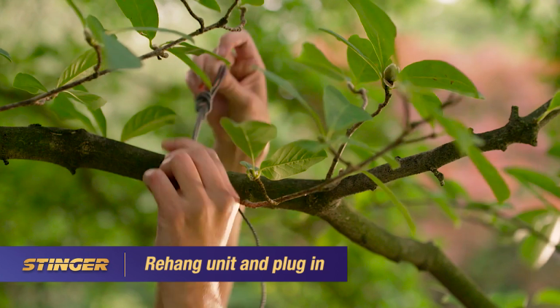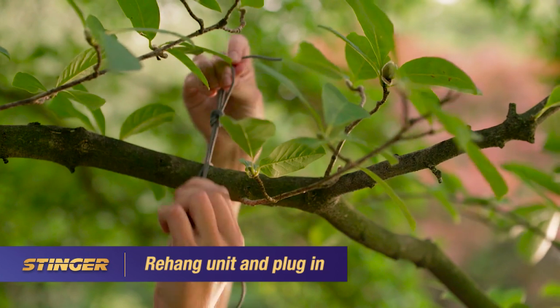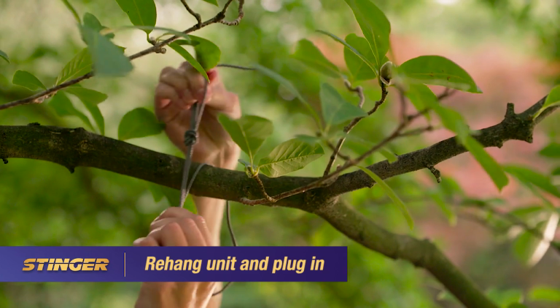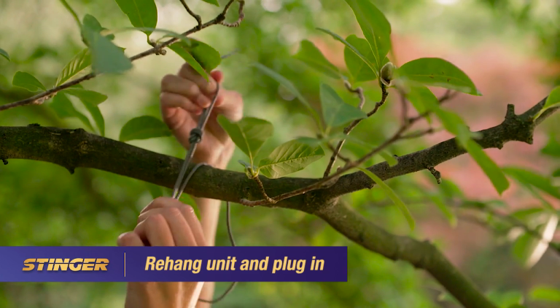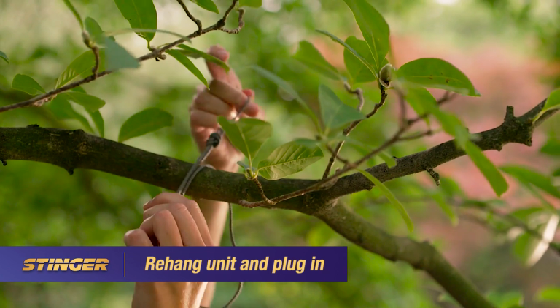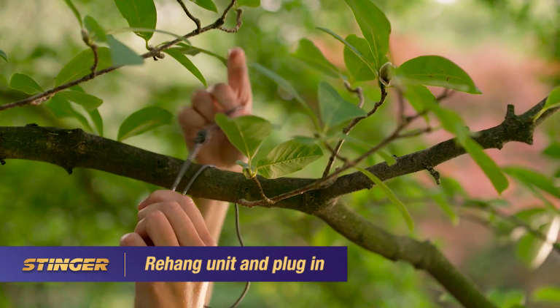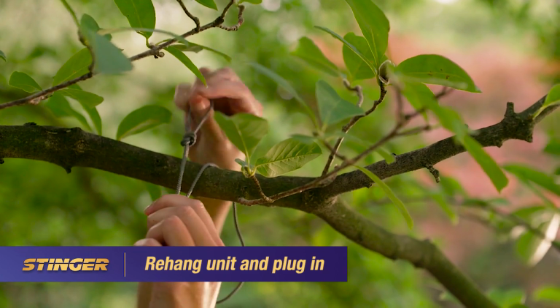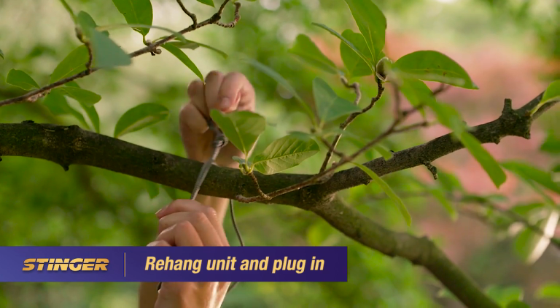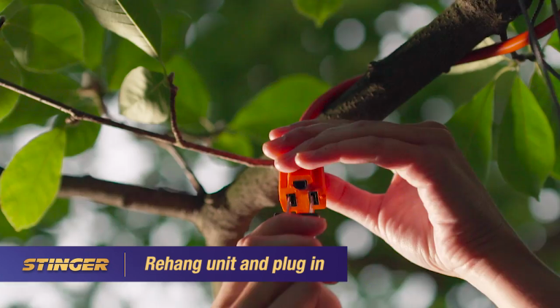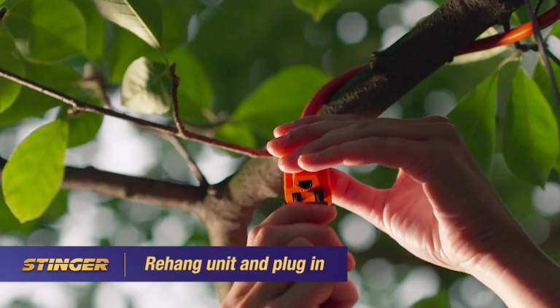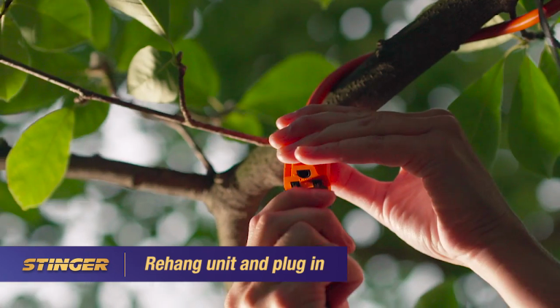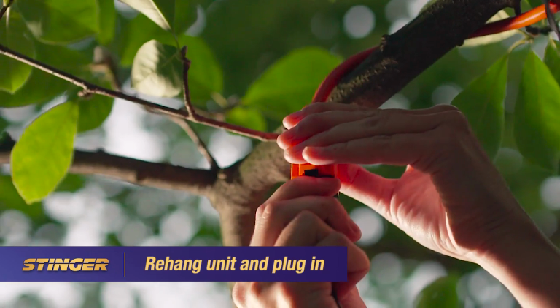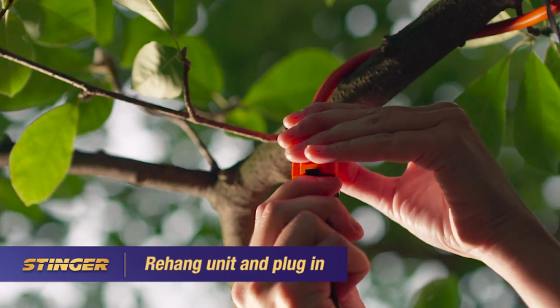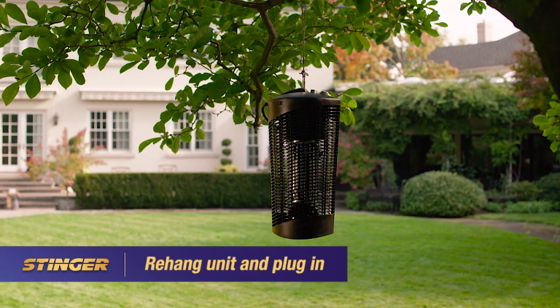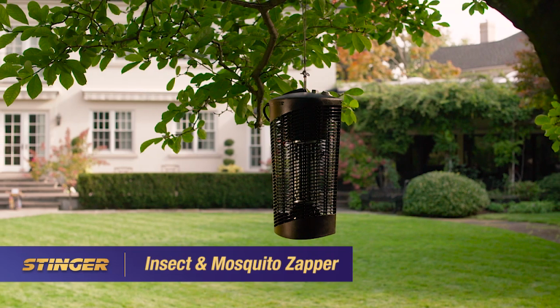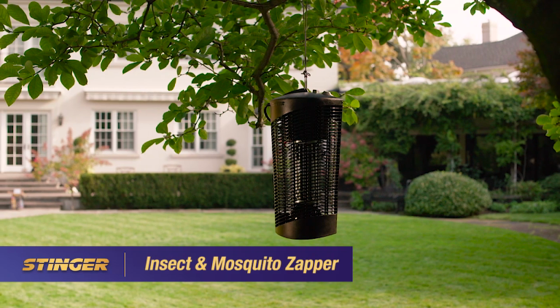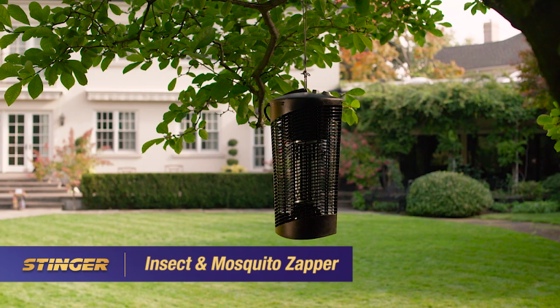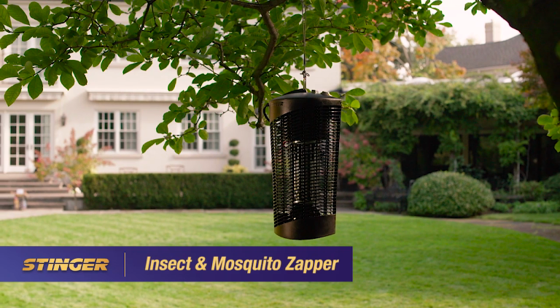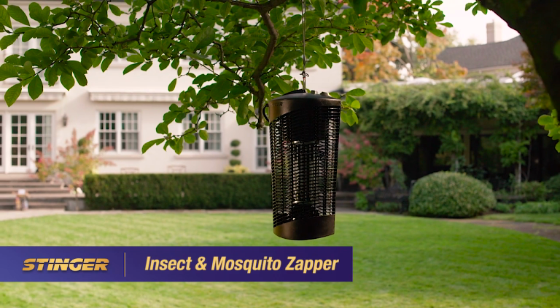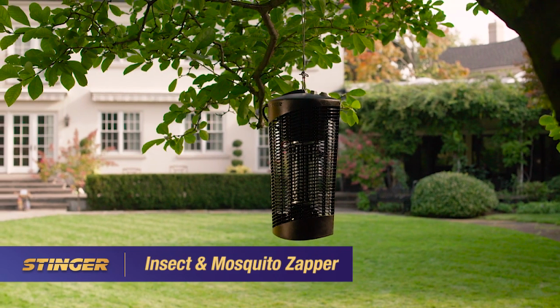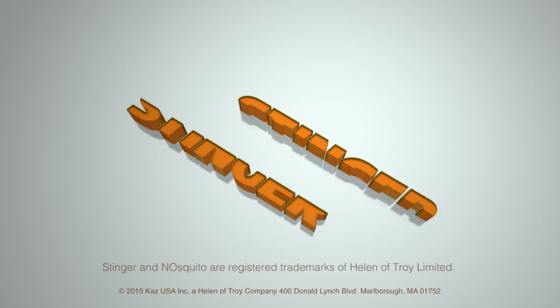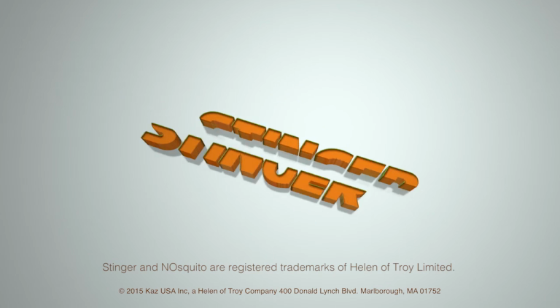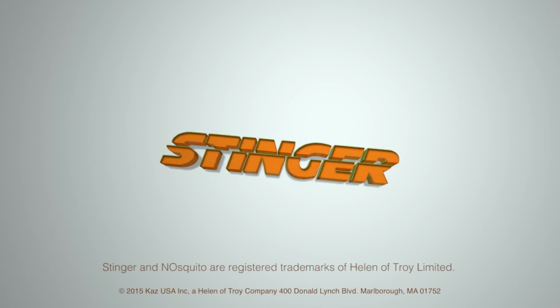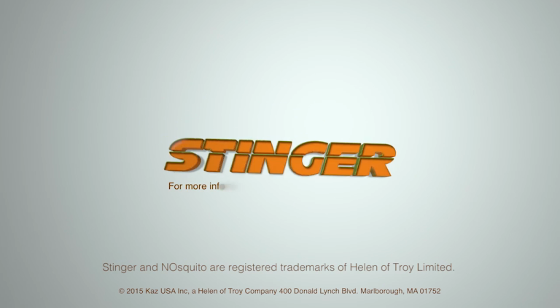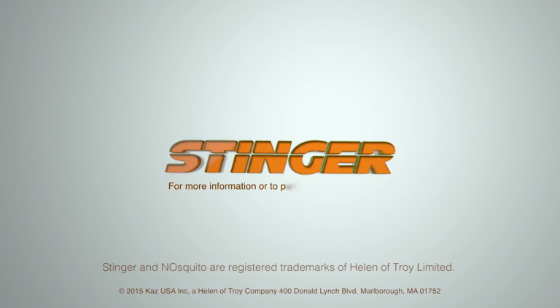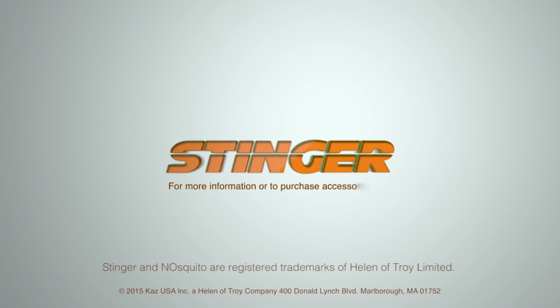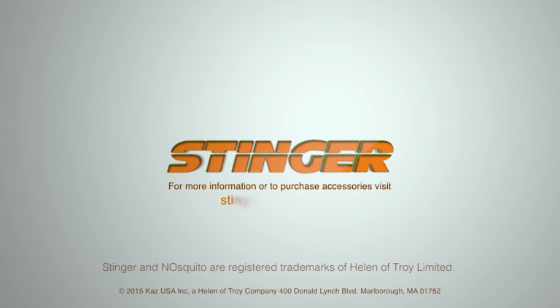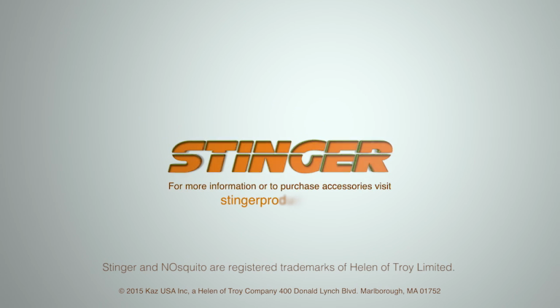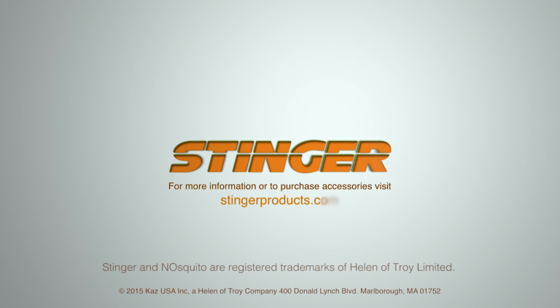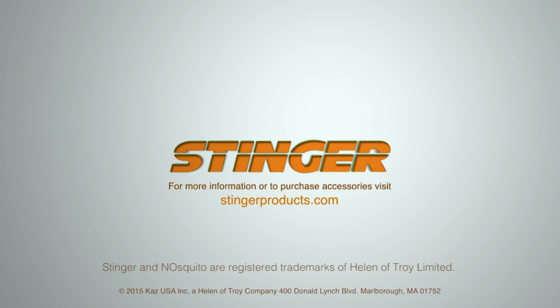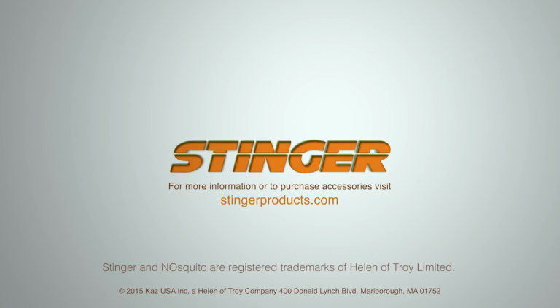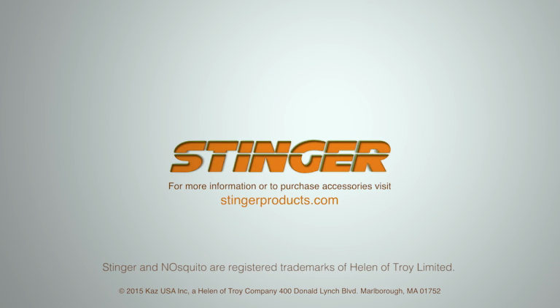Re-hang the unit and plug in. For more information or to purchase accessories, visit StingerProducts.com.